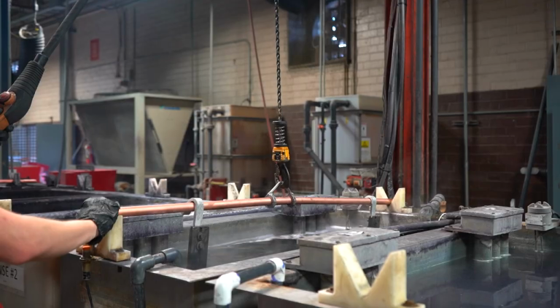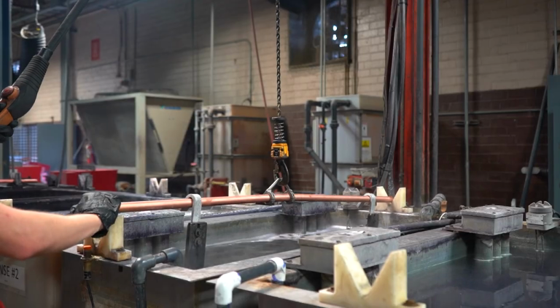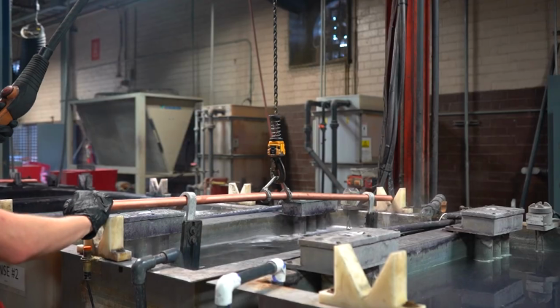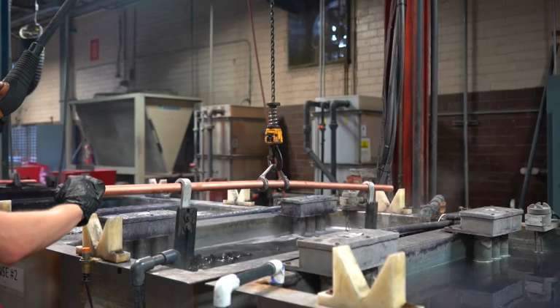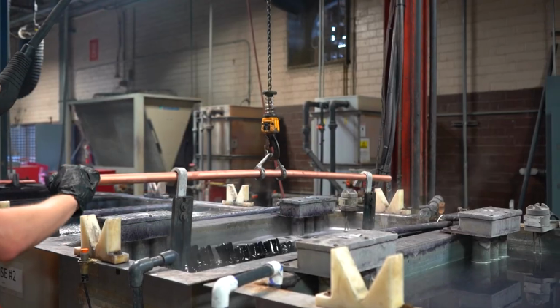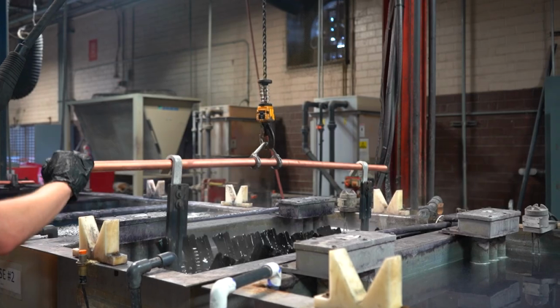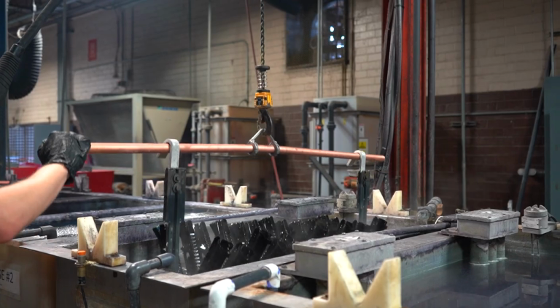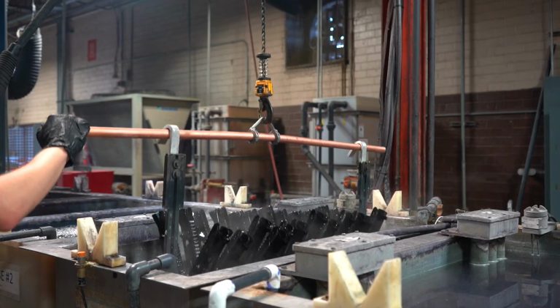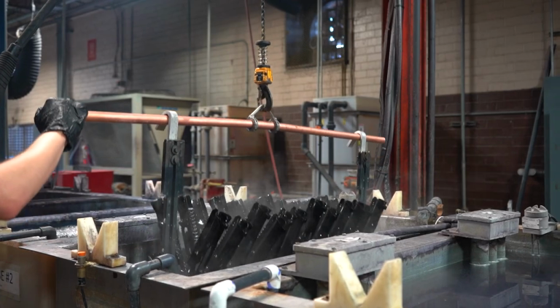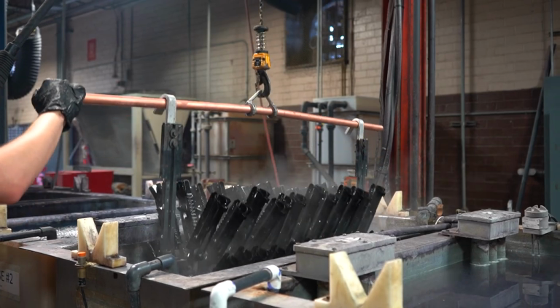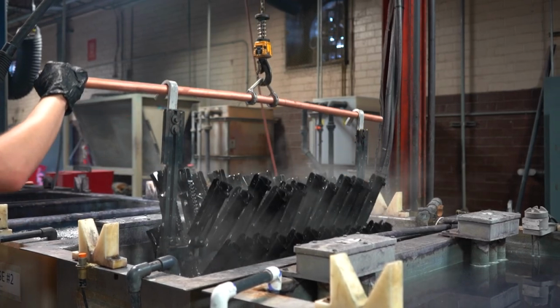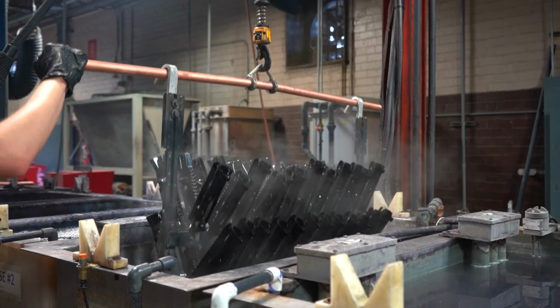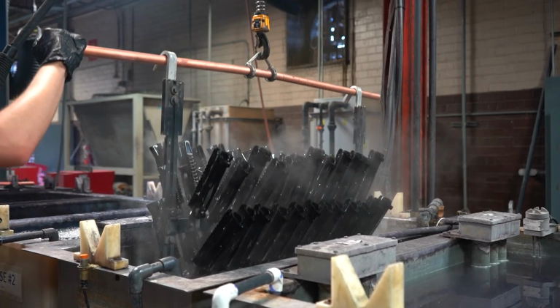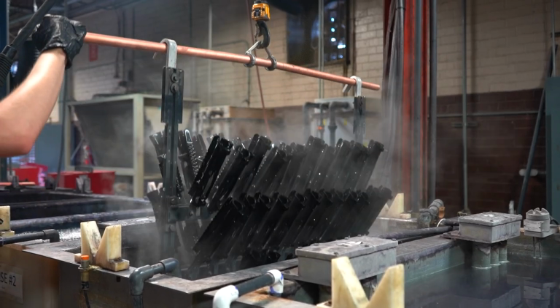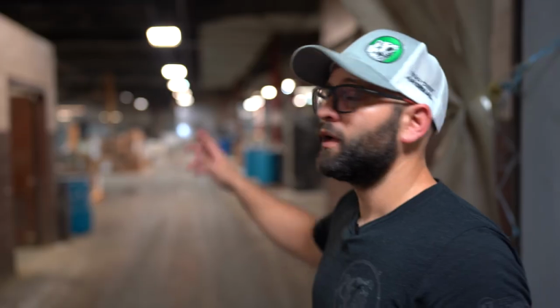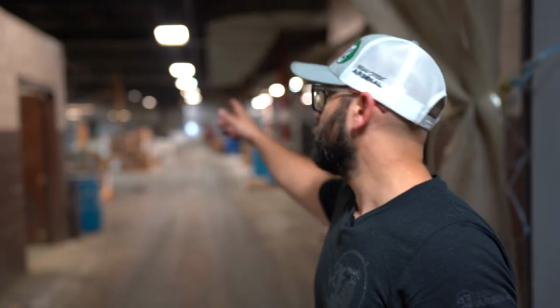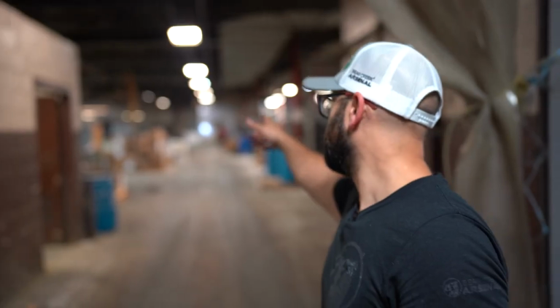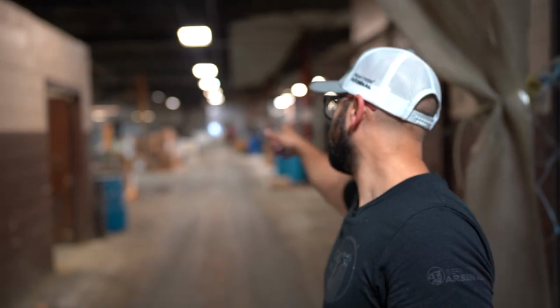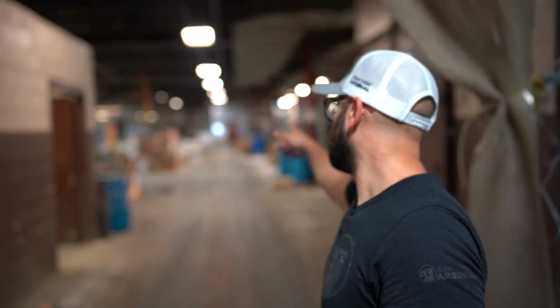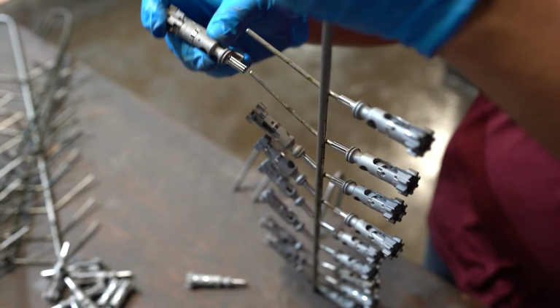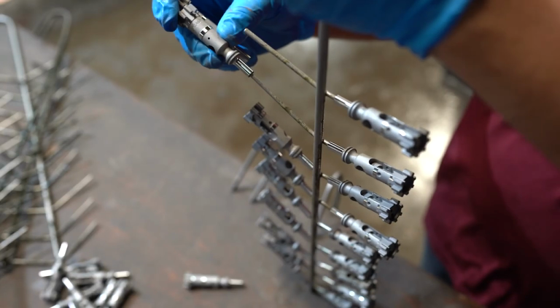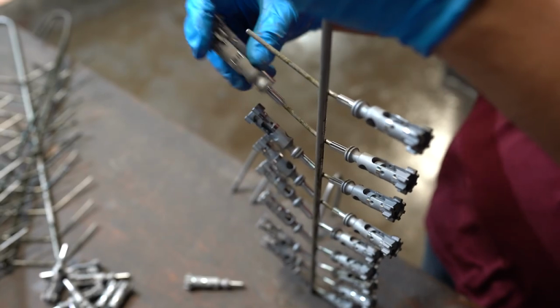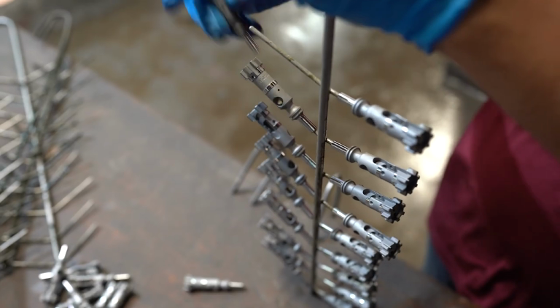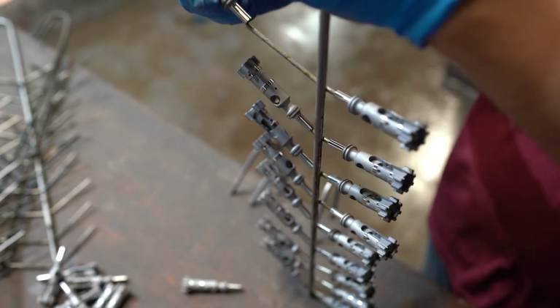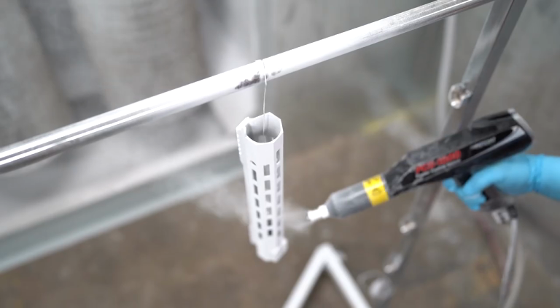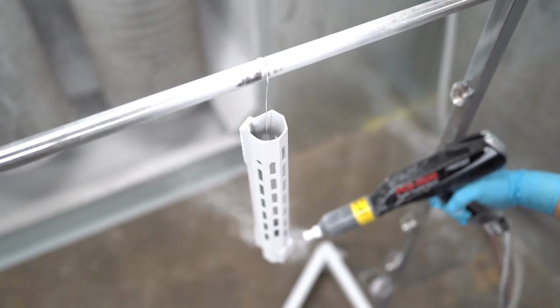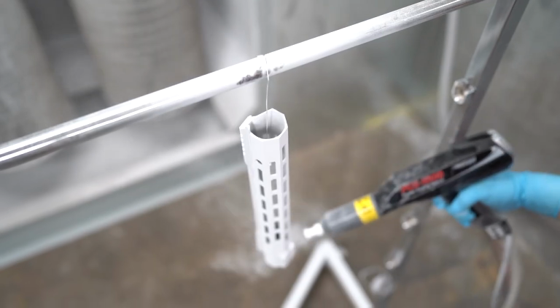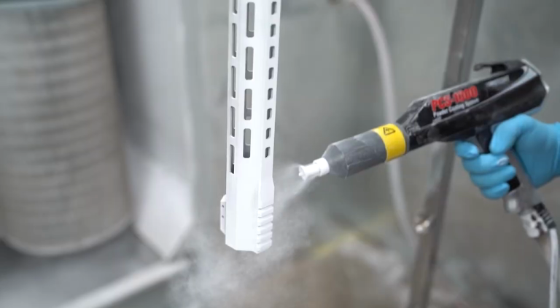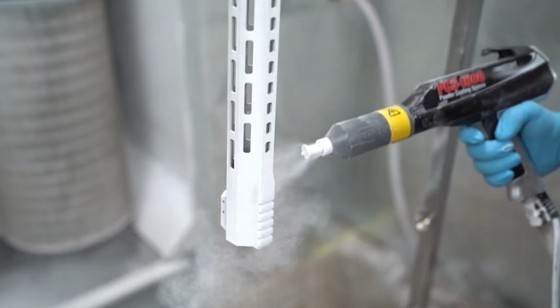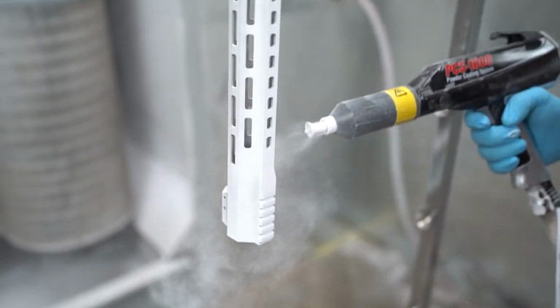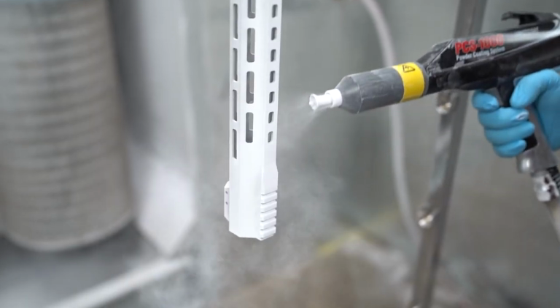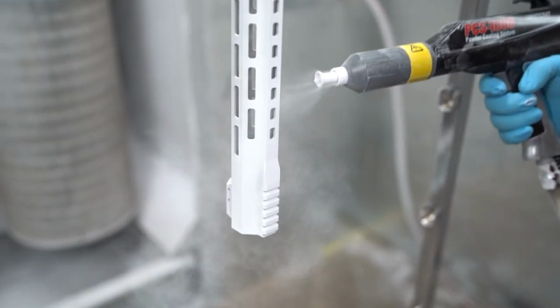Now it's time for our parts to be treated for ultimate durability. Here we anodize, parkerize, and powder coat all our components.